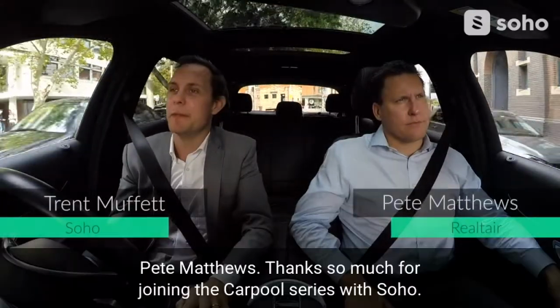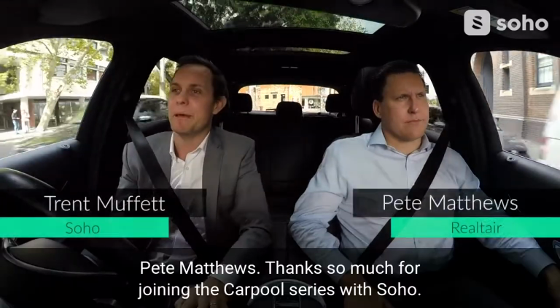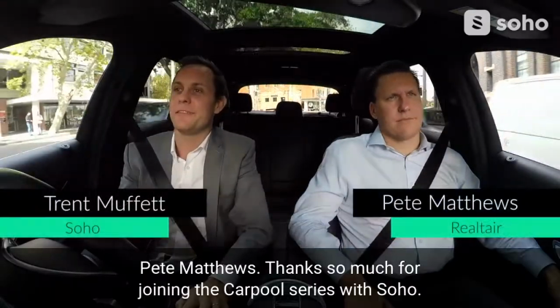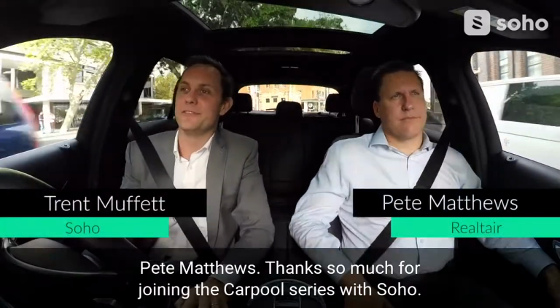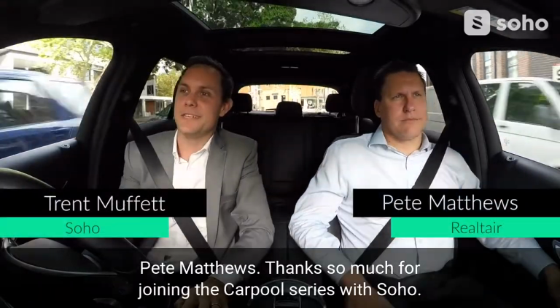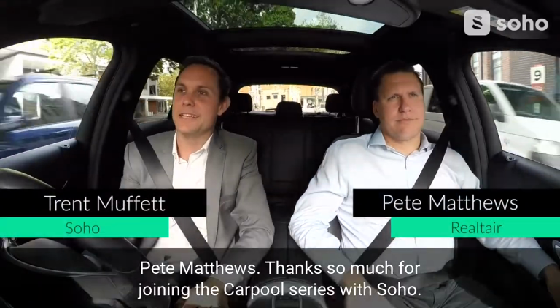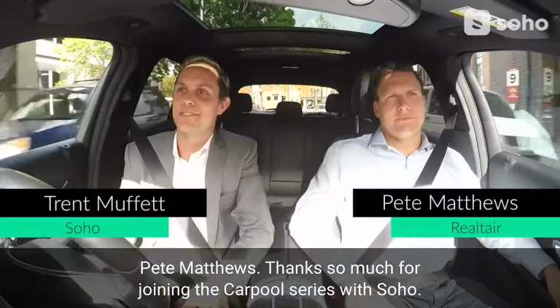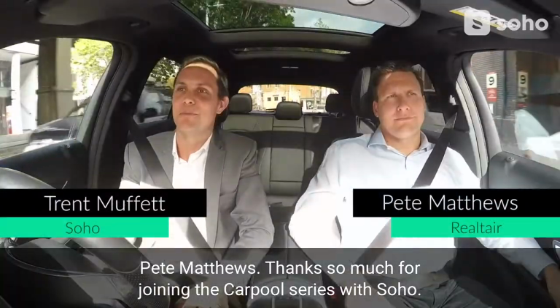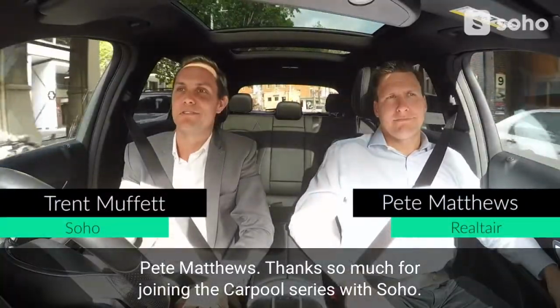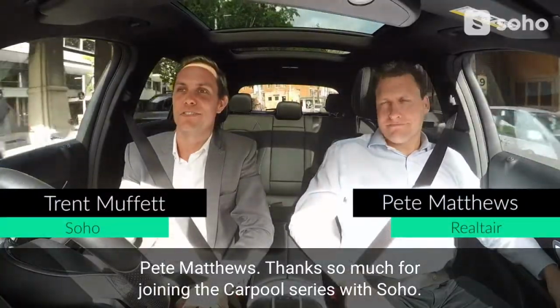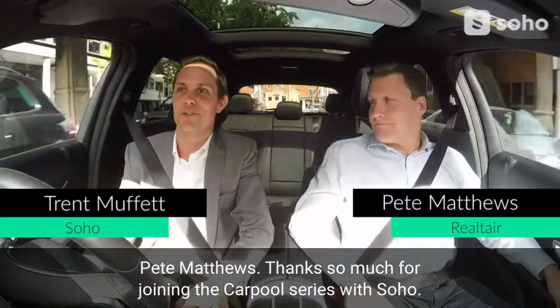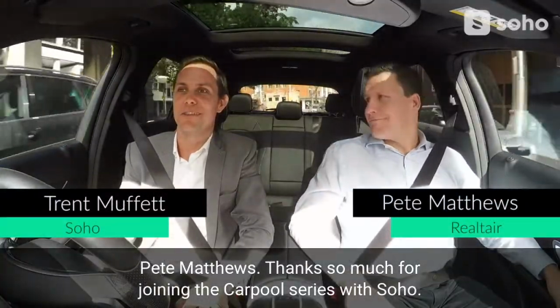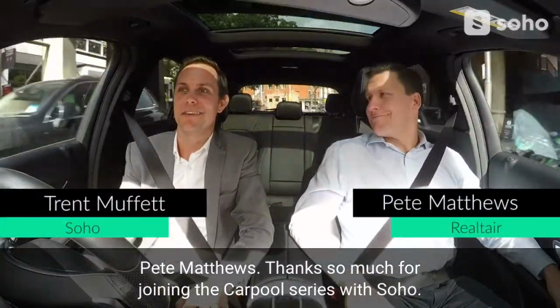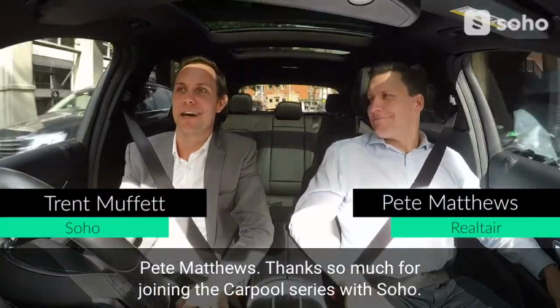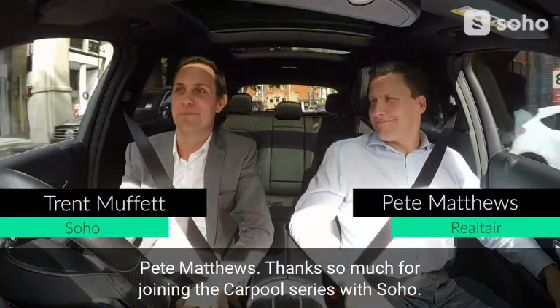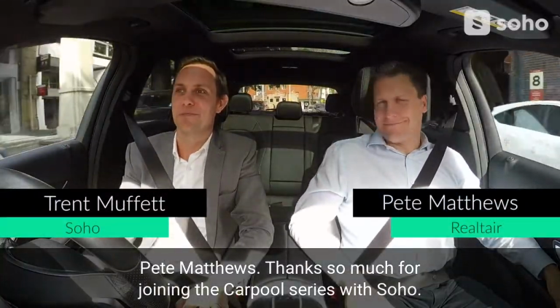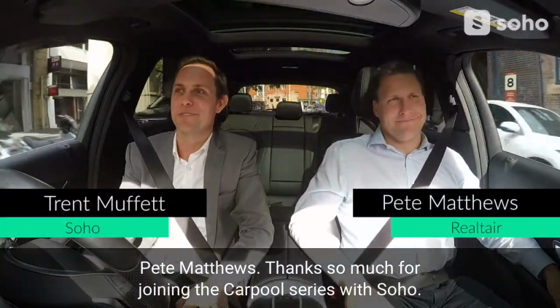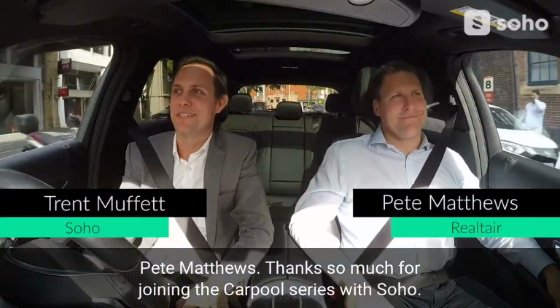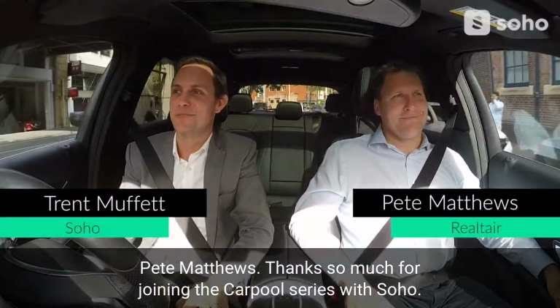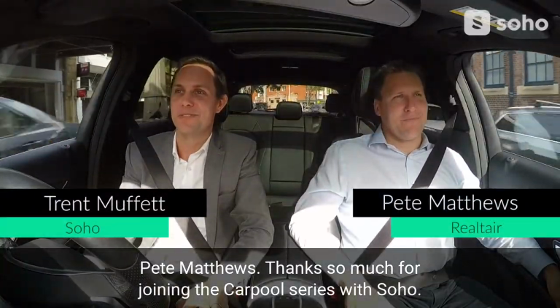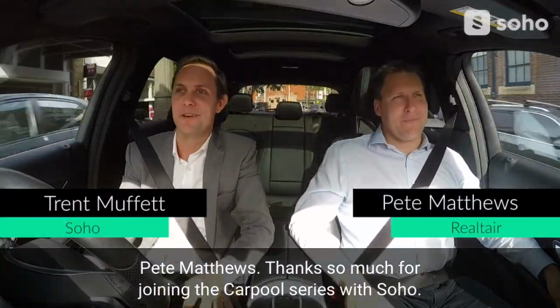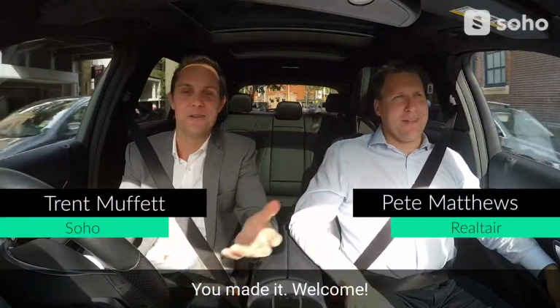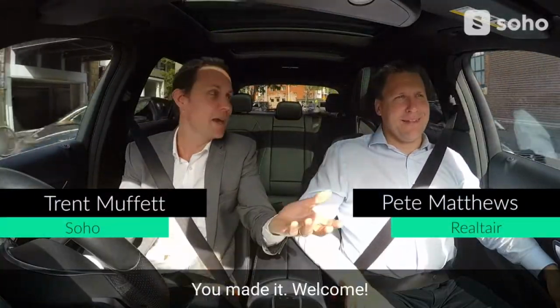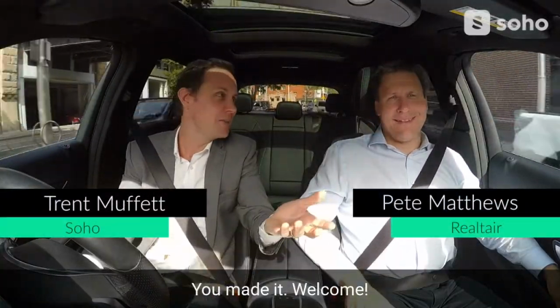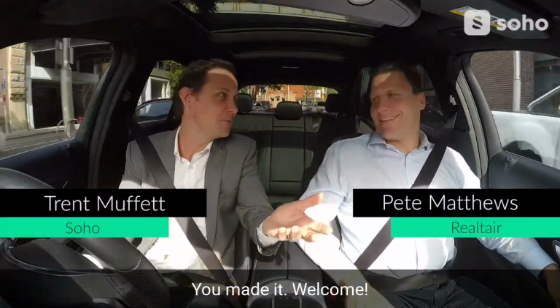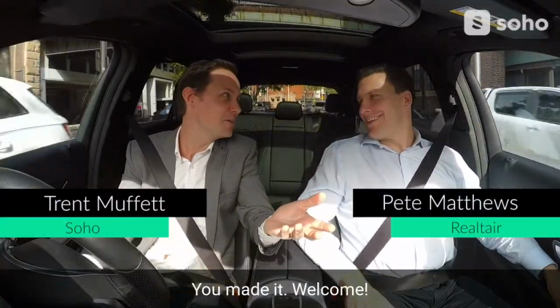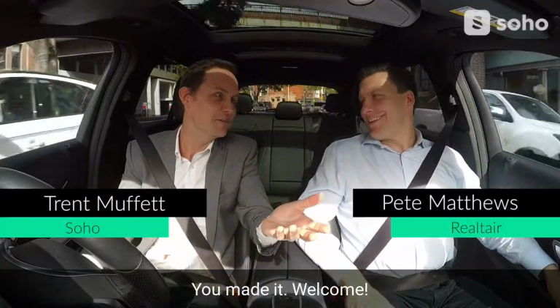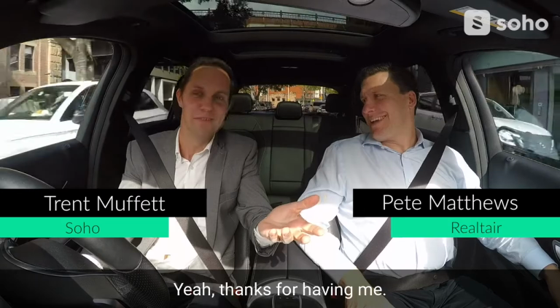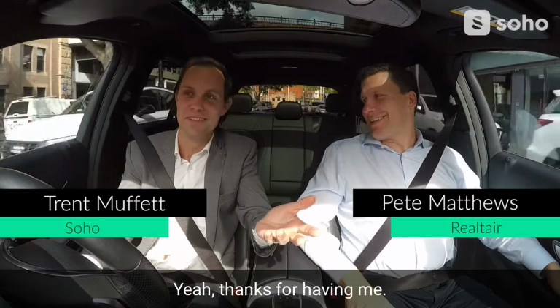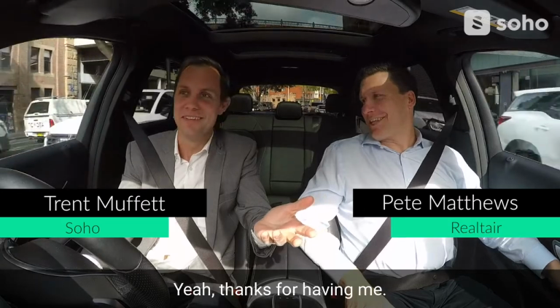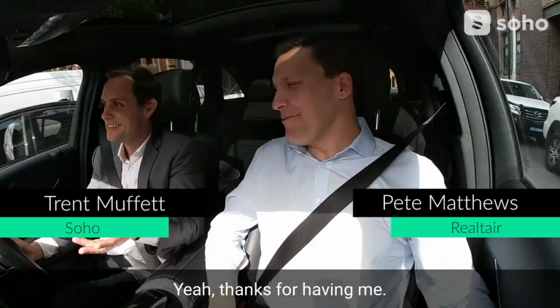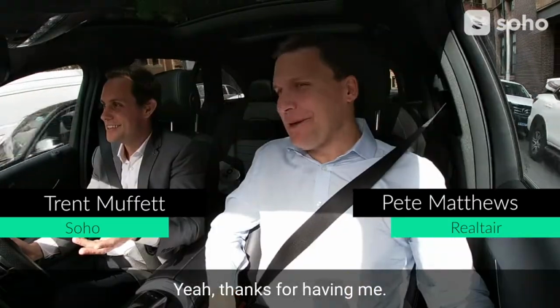Pete Matthews, thanks so much for joining the Carpool series with Soho. You made it. Welcome. Thanks for having me.